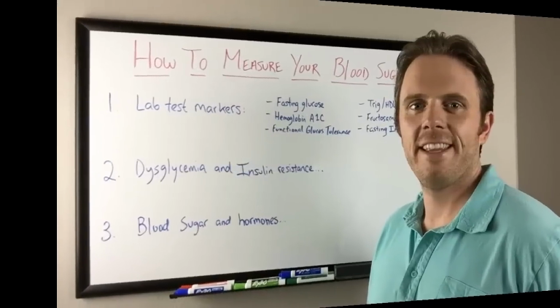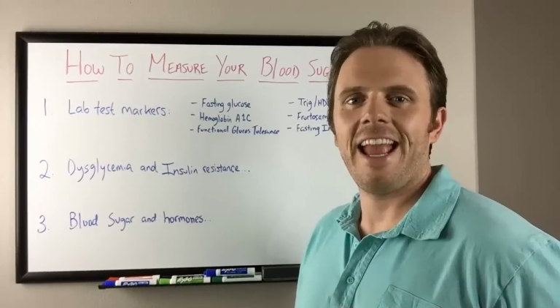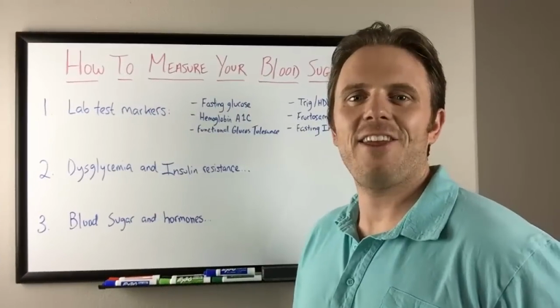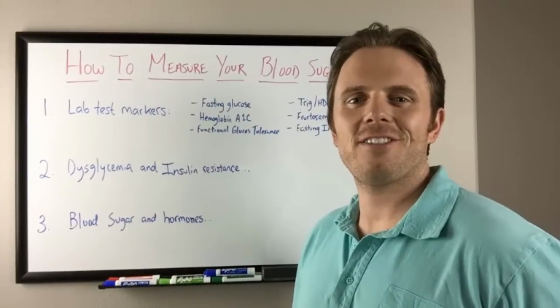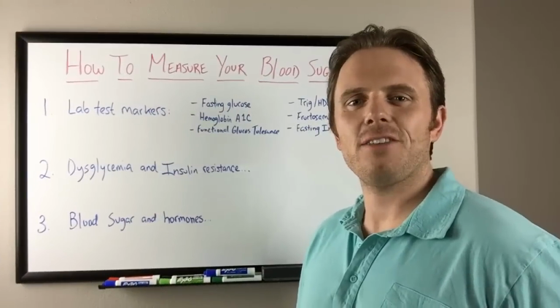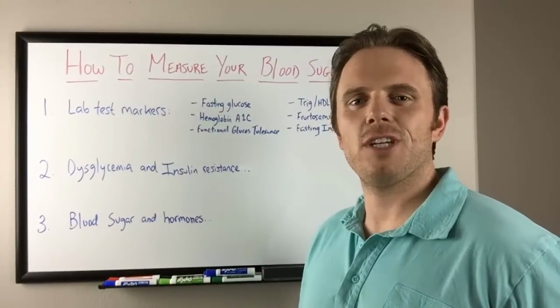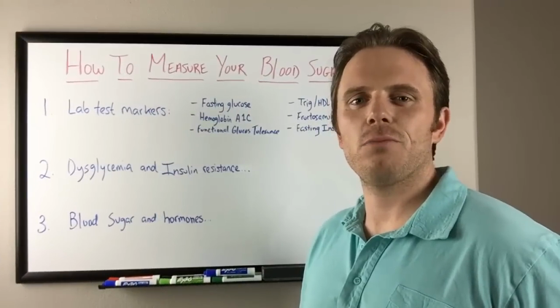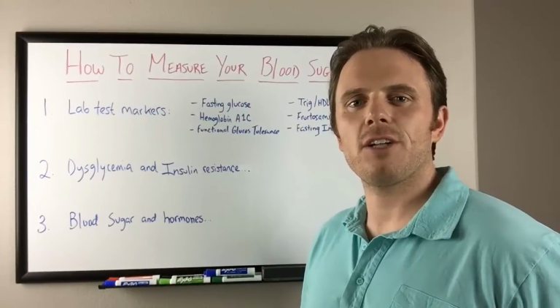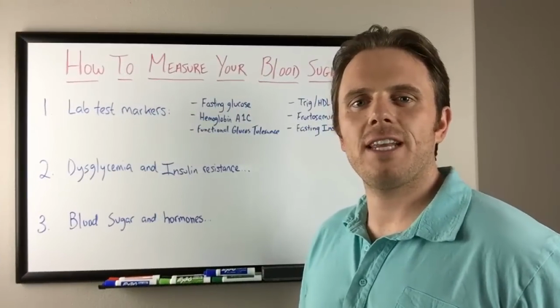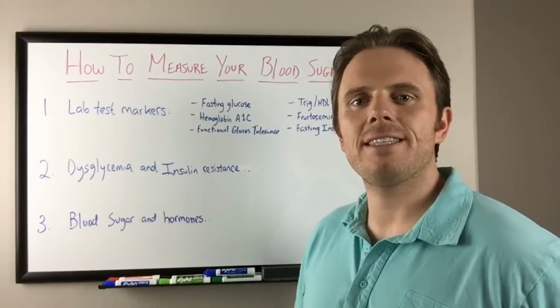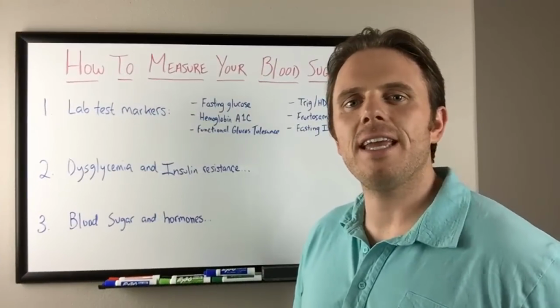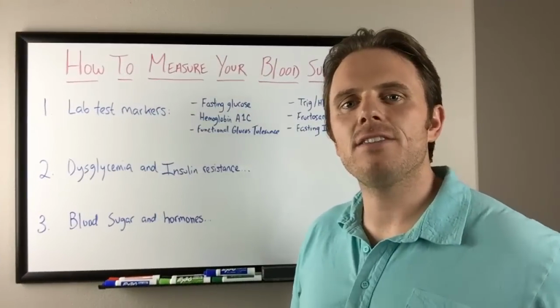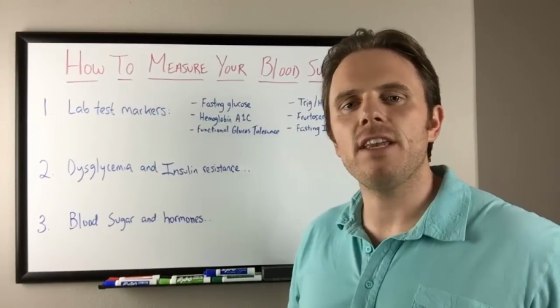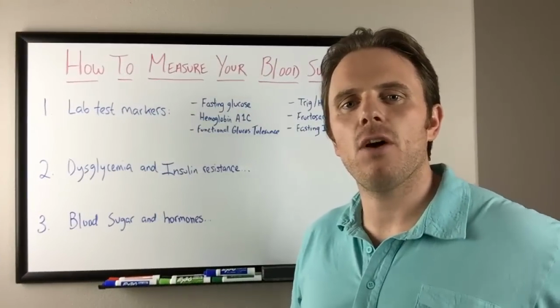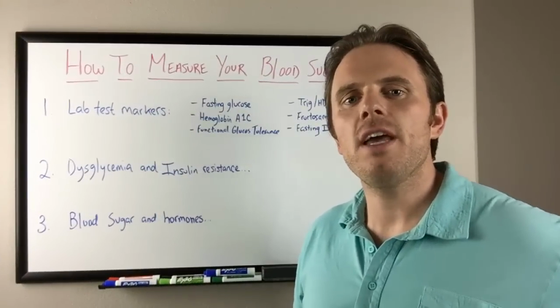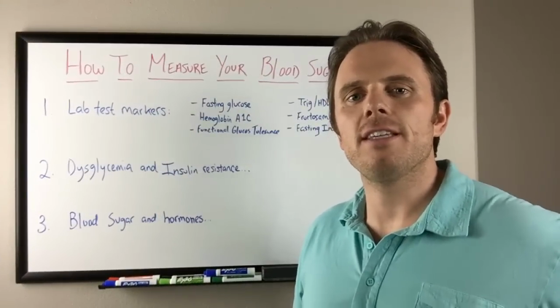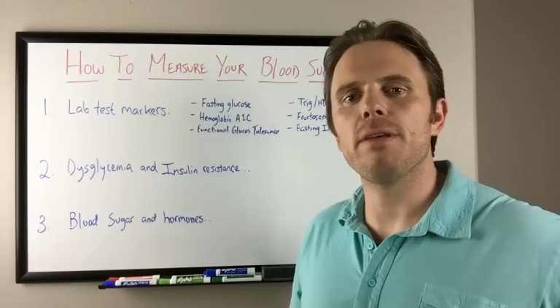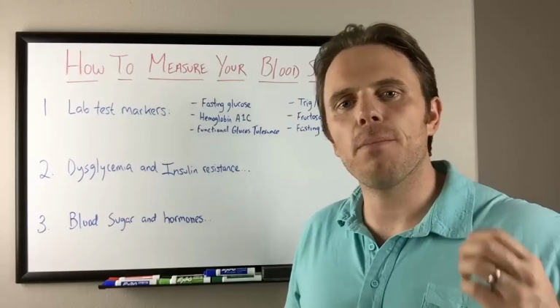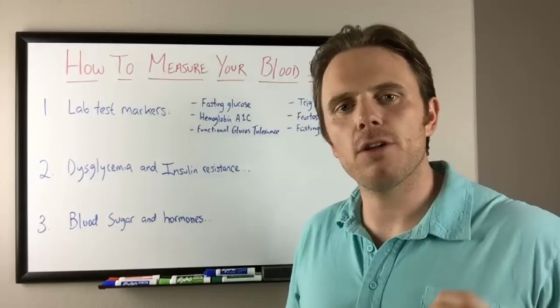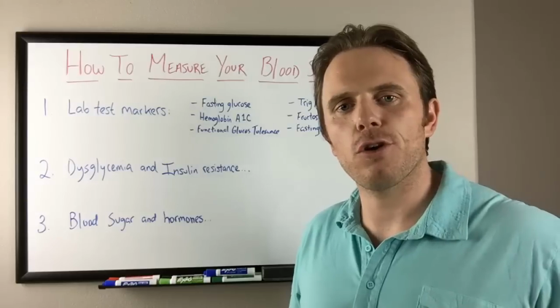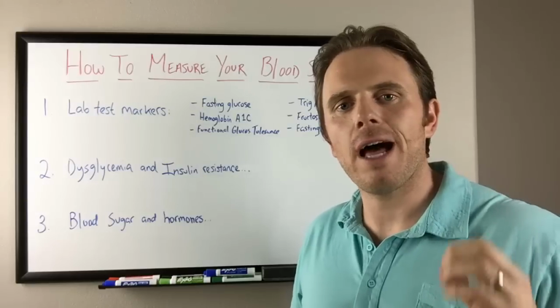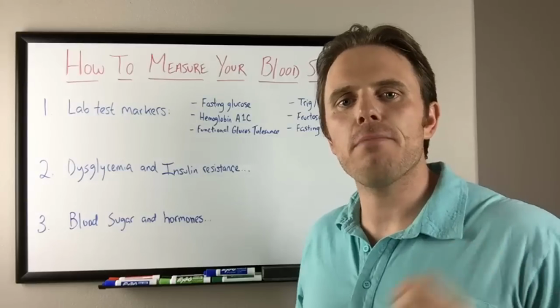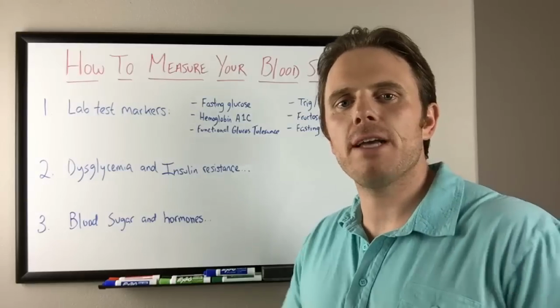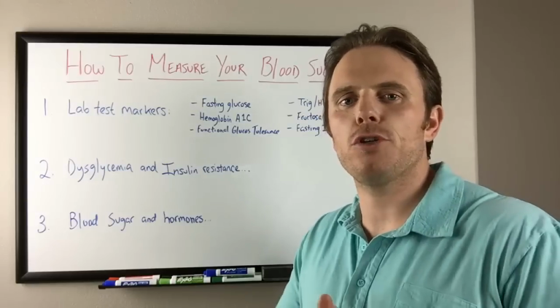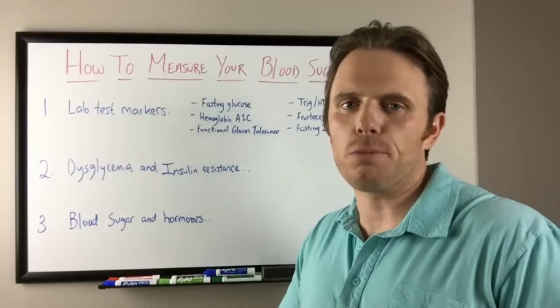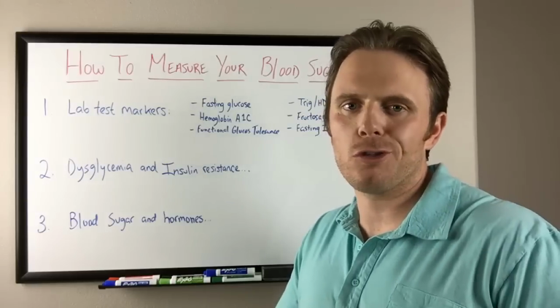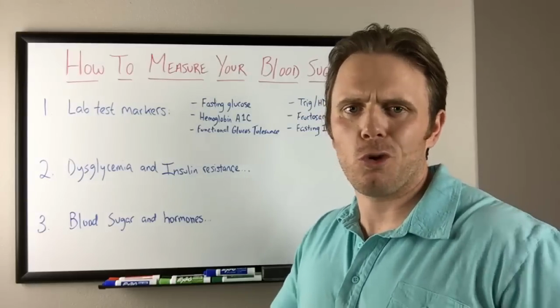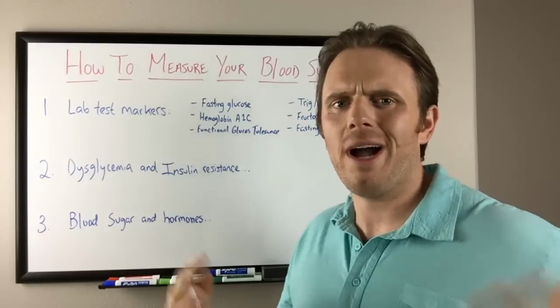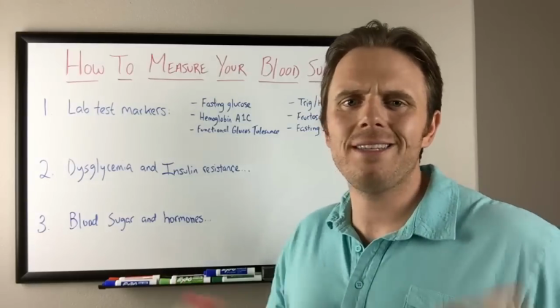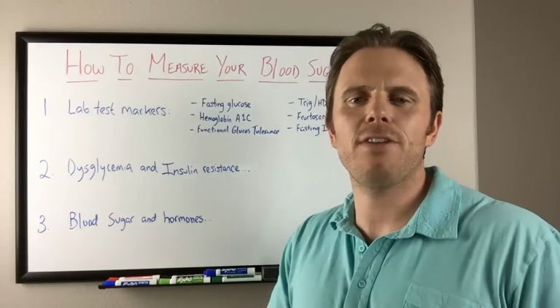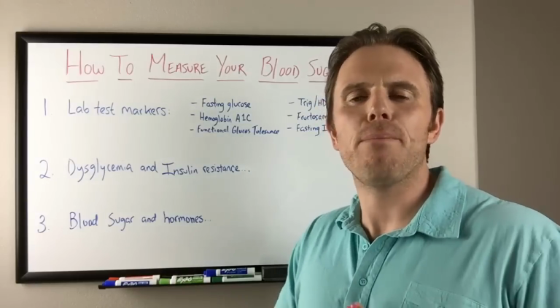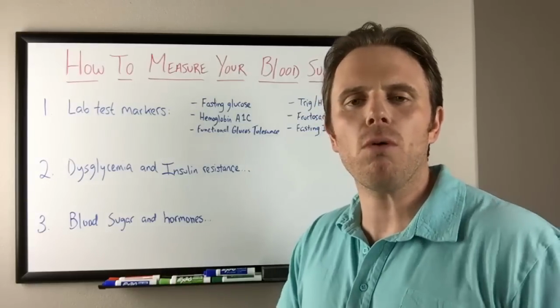Hey there, it's Dr. Justin Marcogianni and today's video is going to be on blood sugar — how to measure your blood sugar and why it's even important.